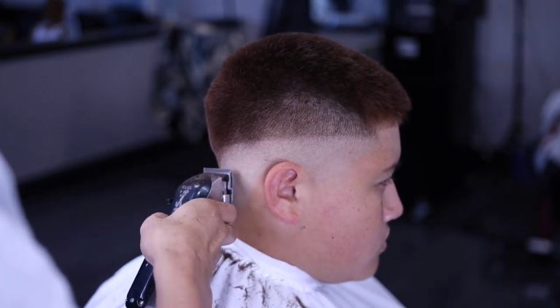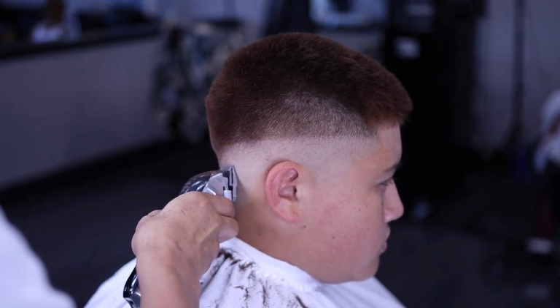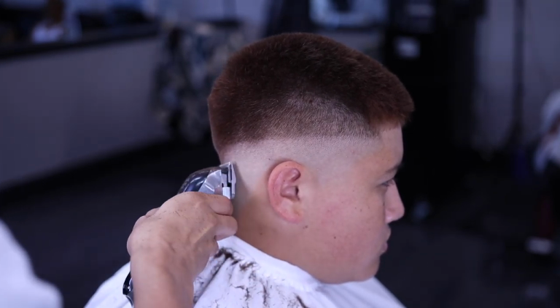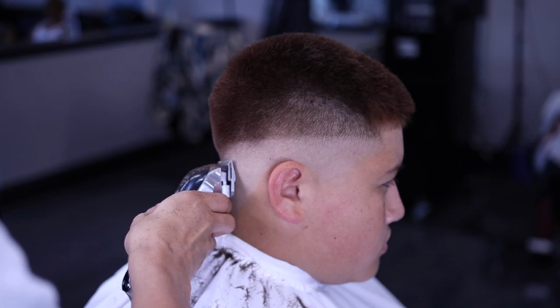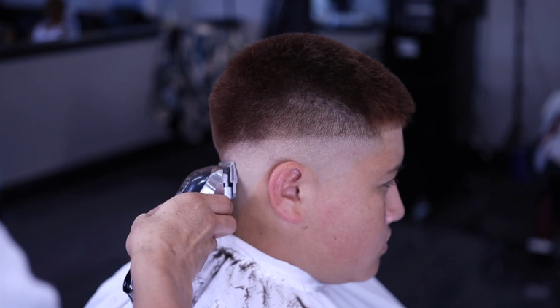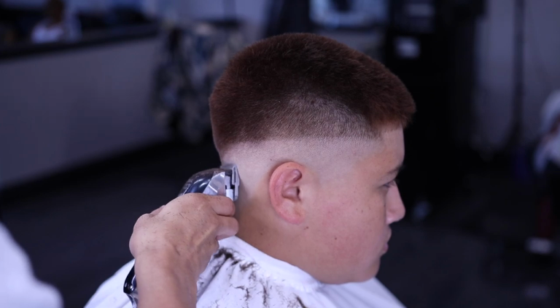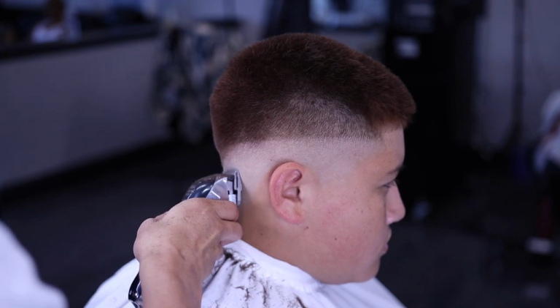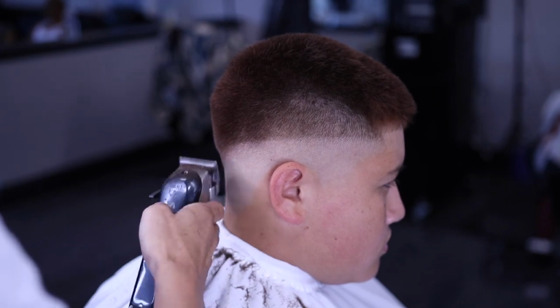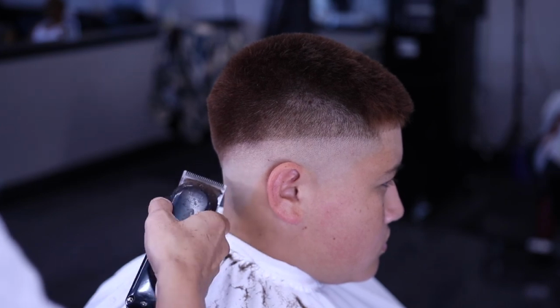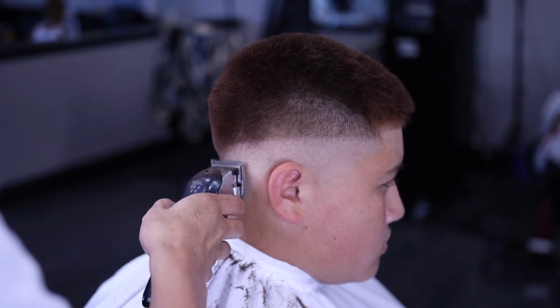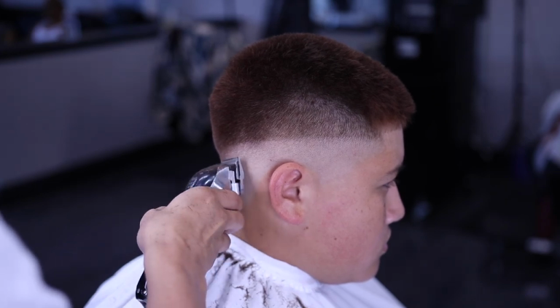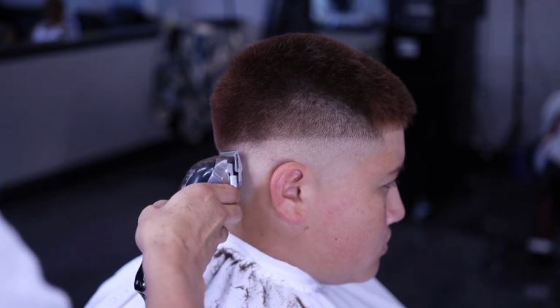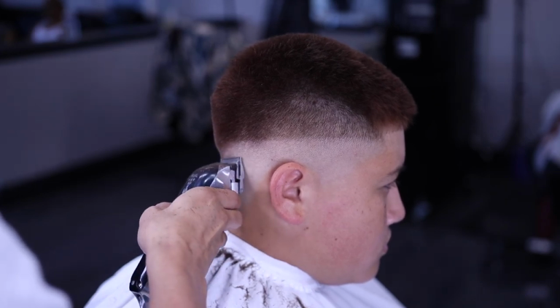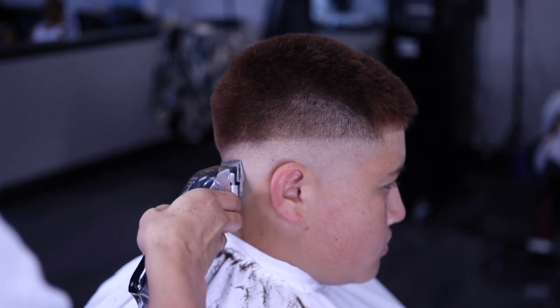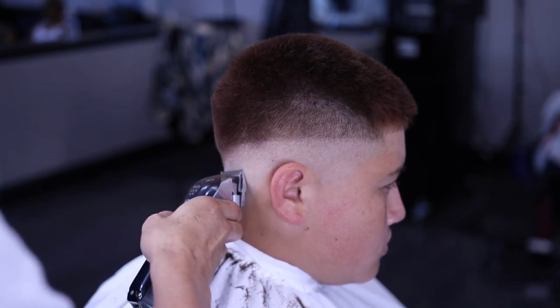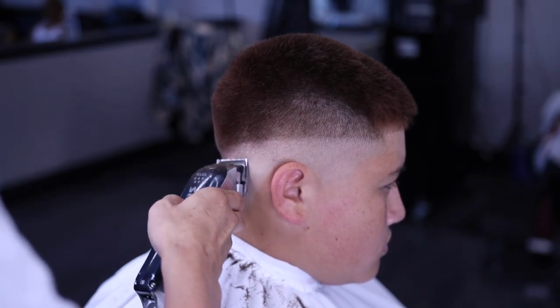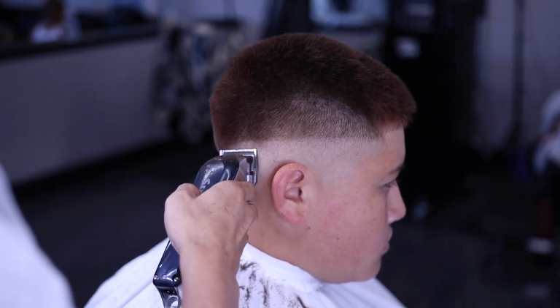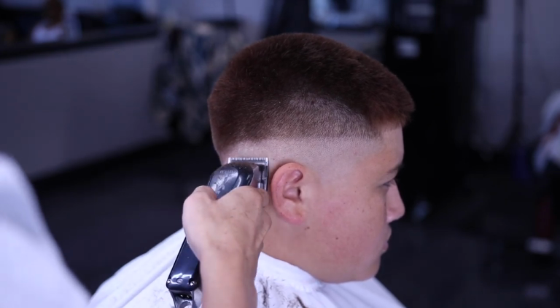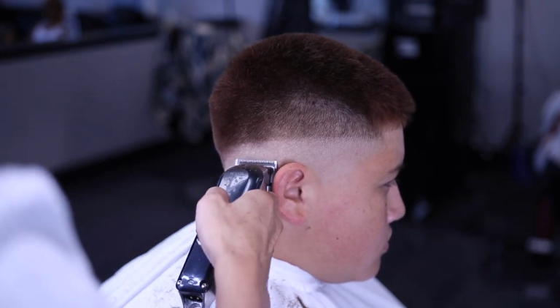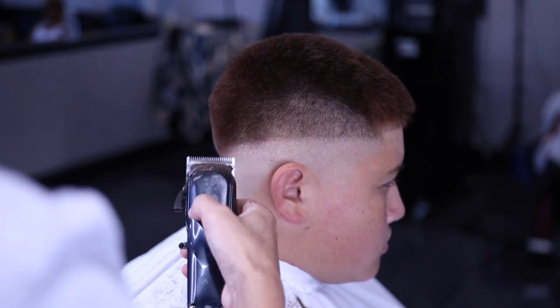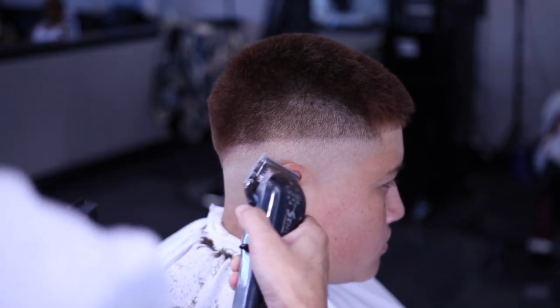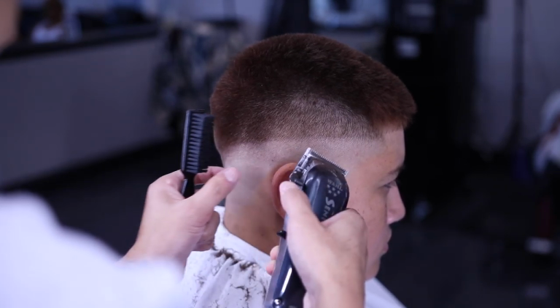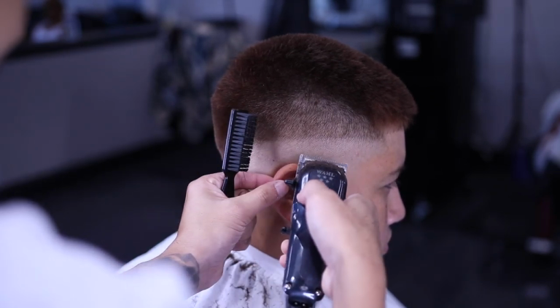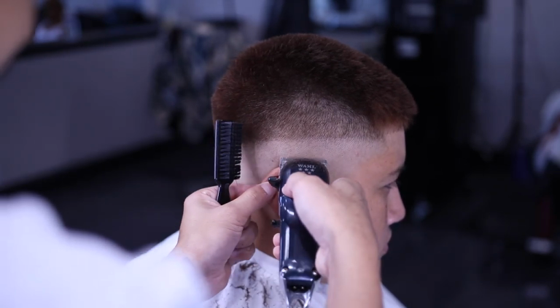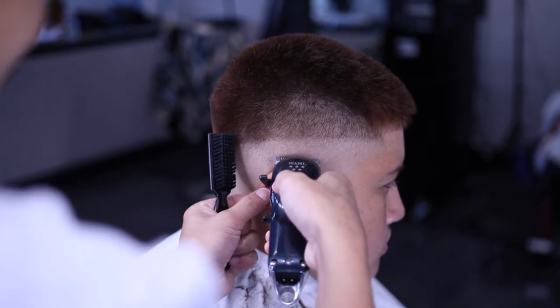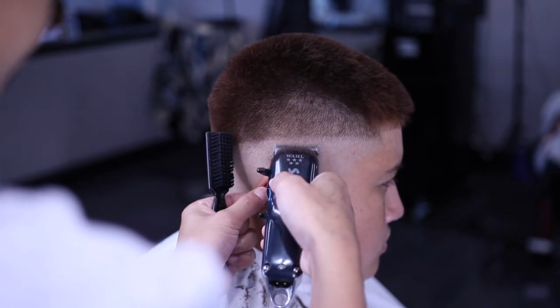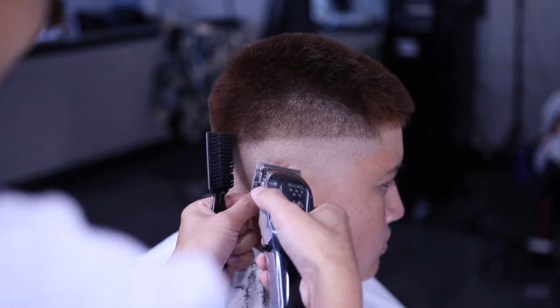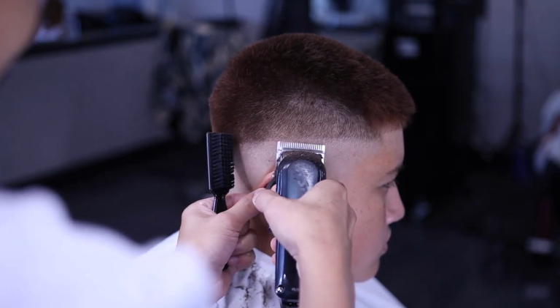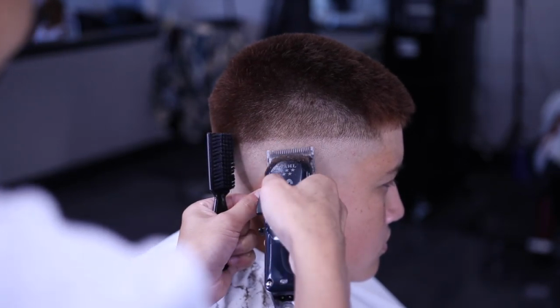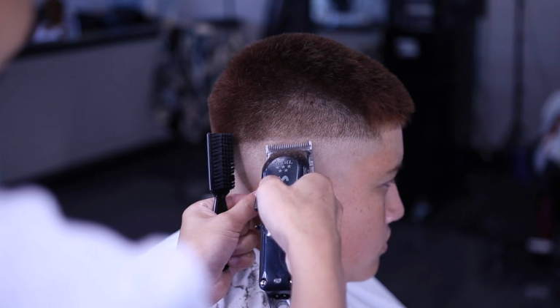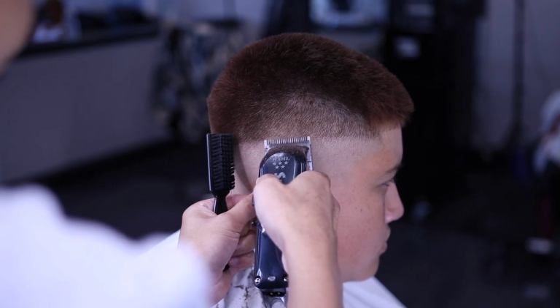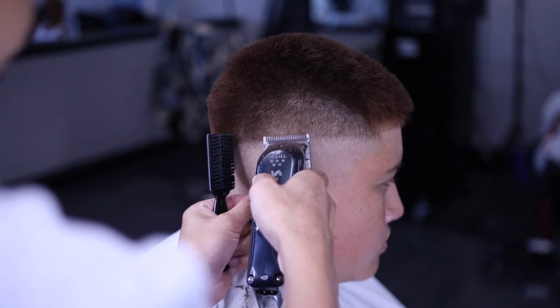At the end of the day, if the haircut looks good, it doesn't matter how you do it — as long as it looks good.